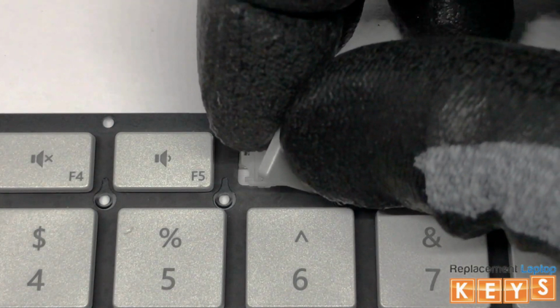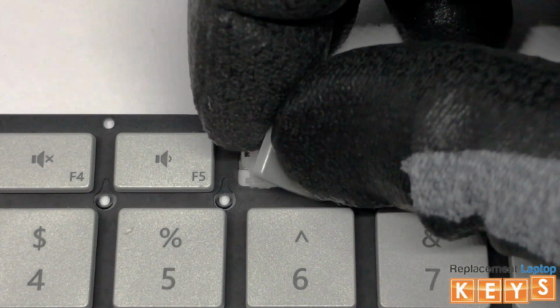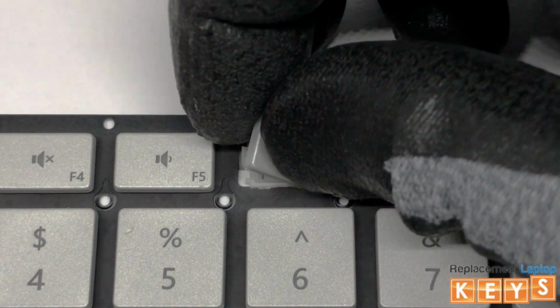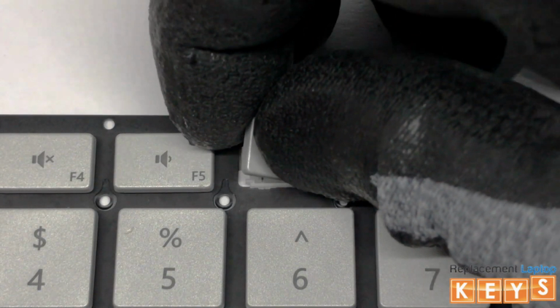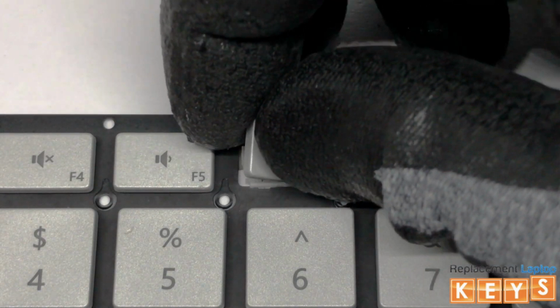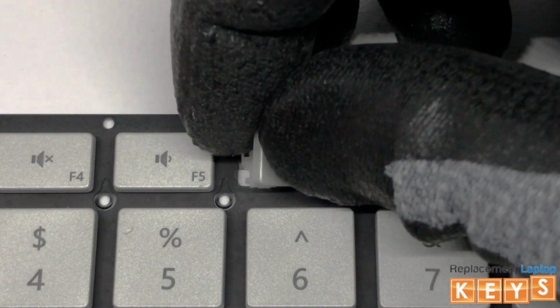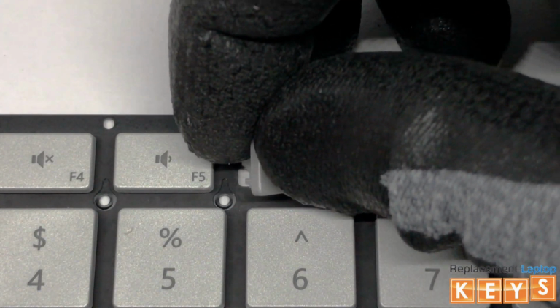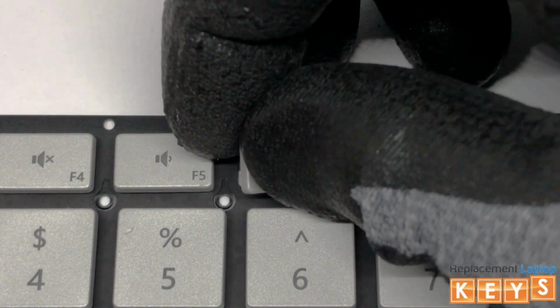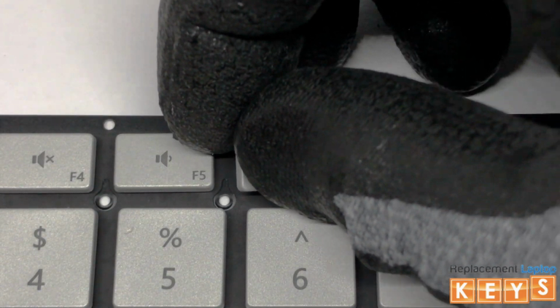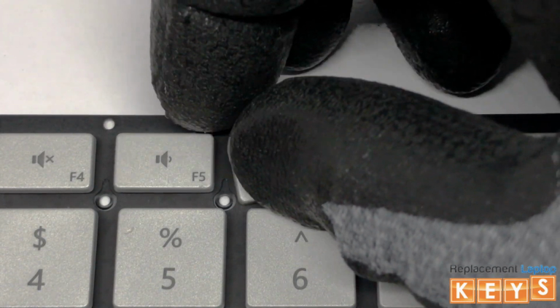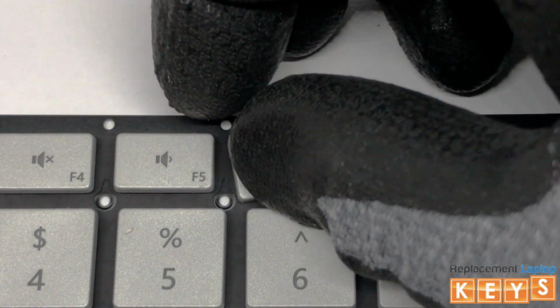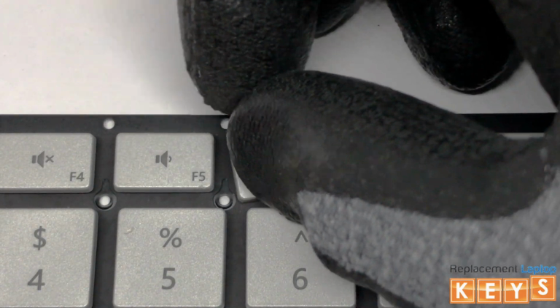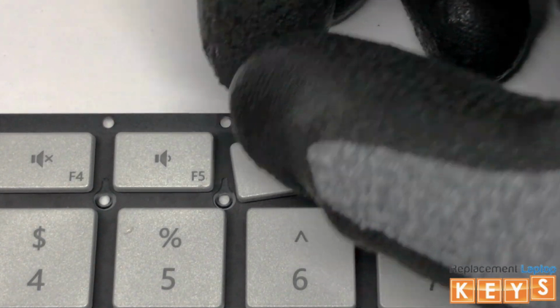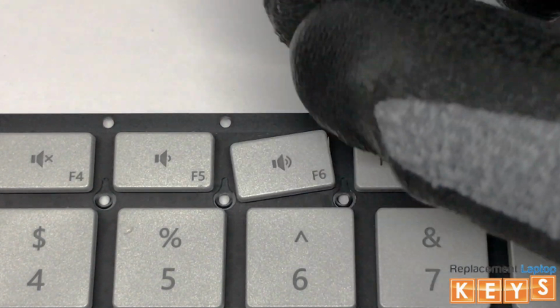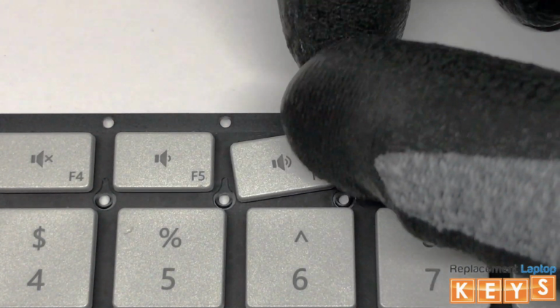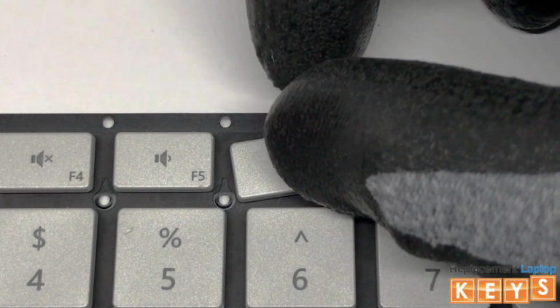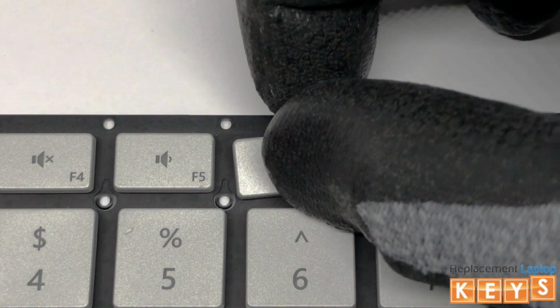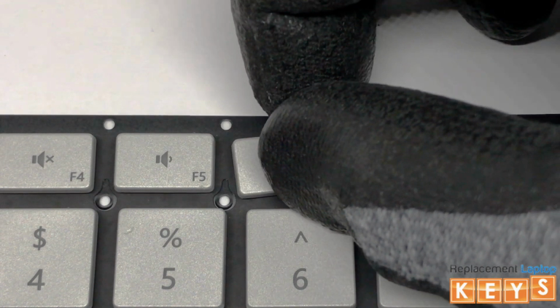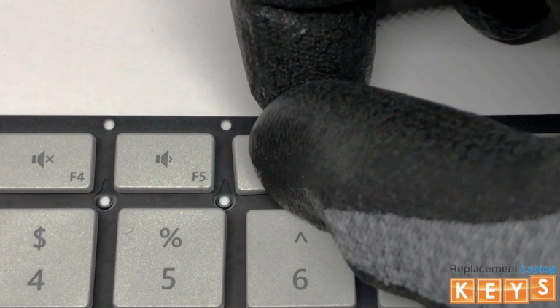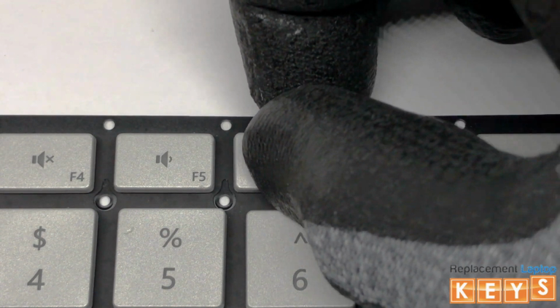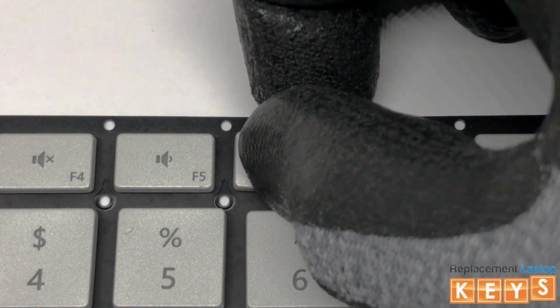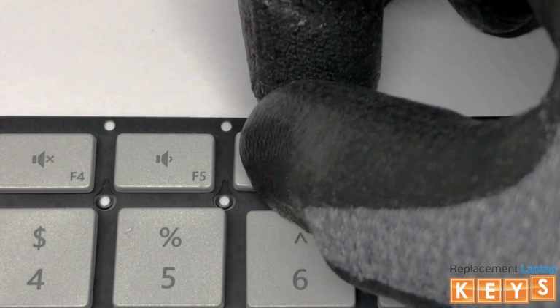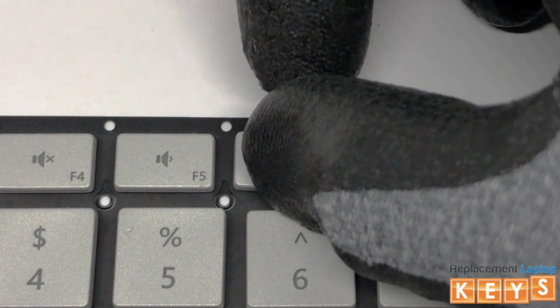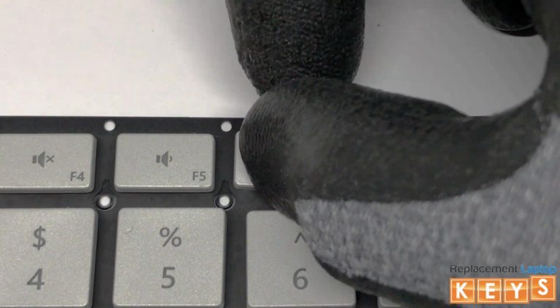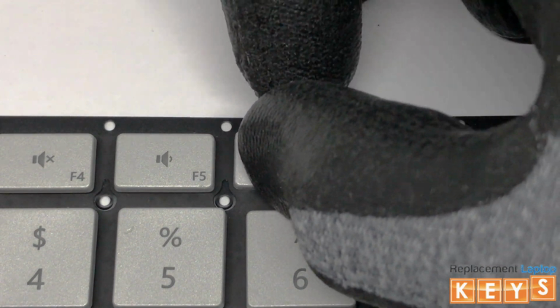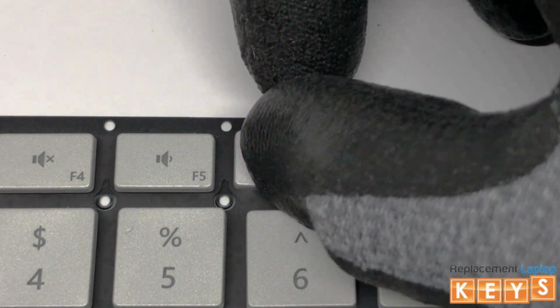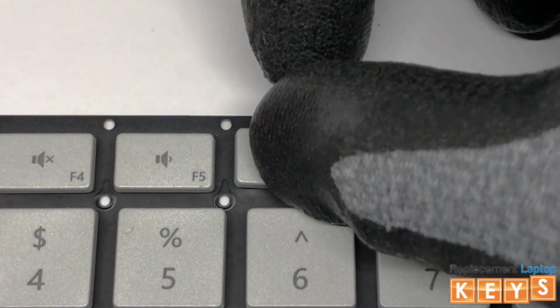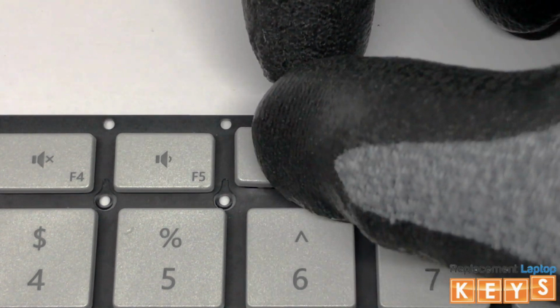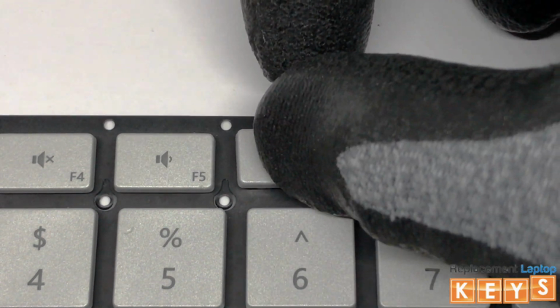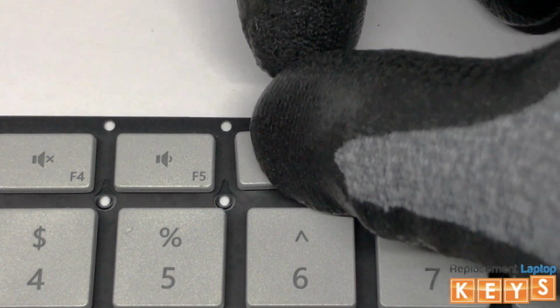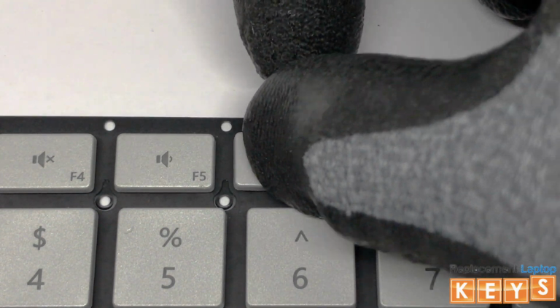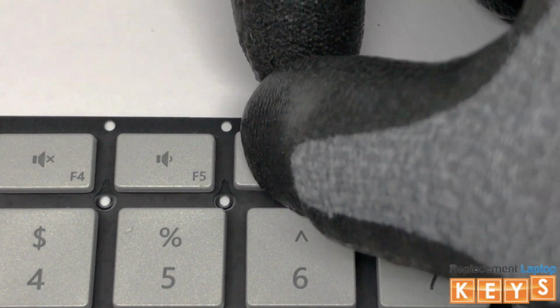Center the keycap over the hinge. Once aligned, push down and it should snap into place.